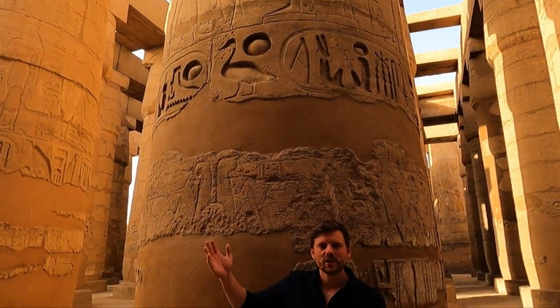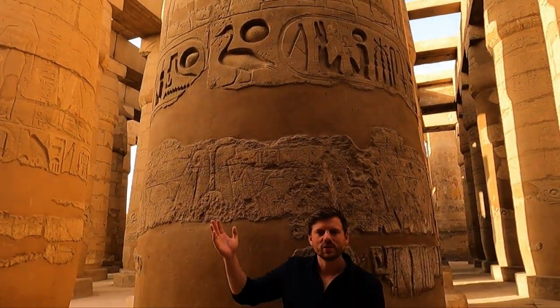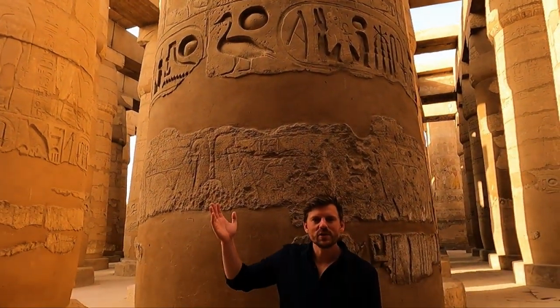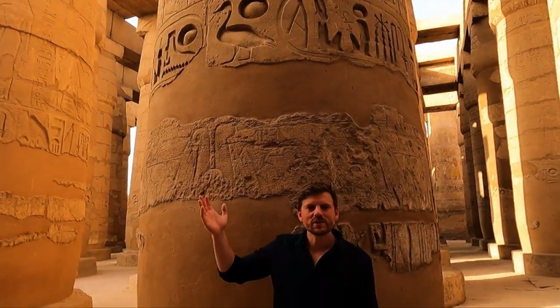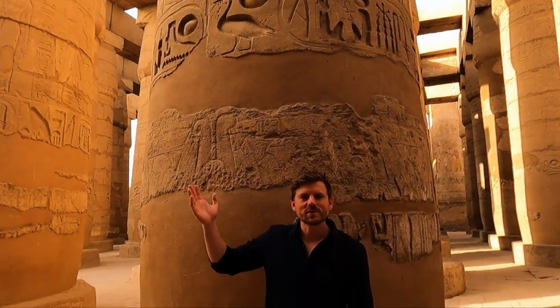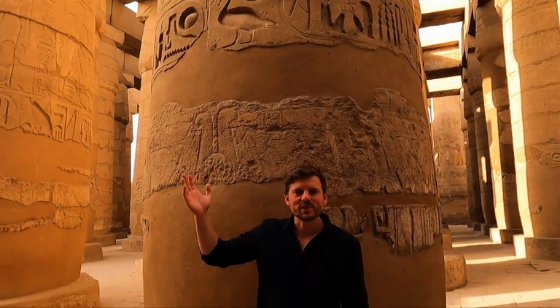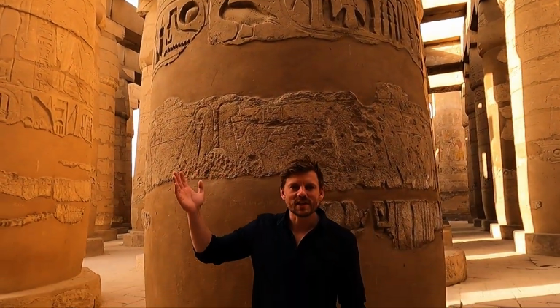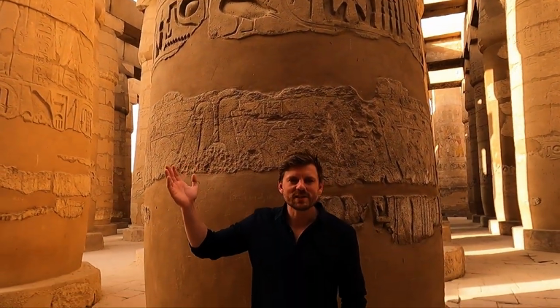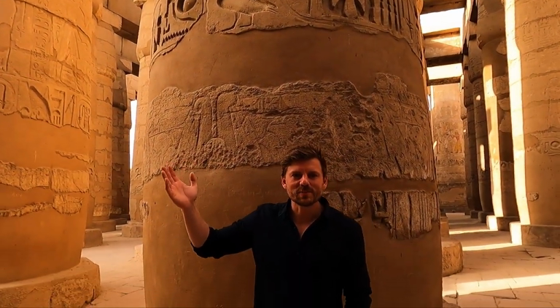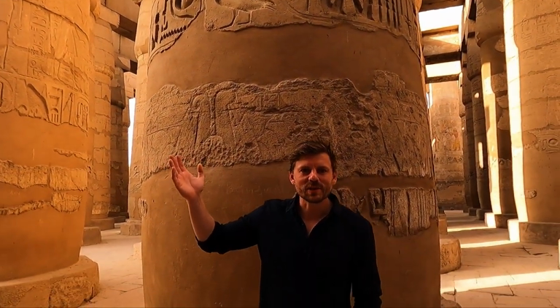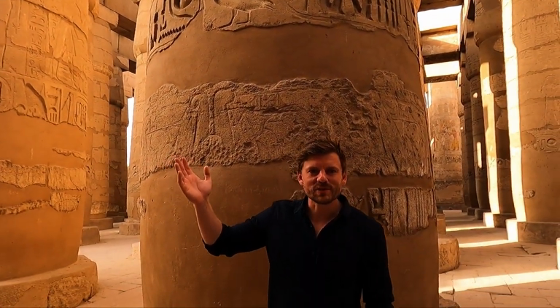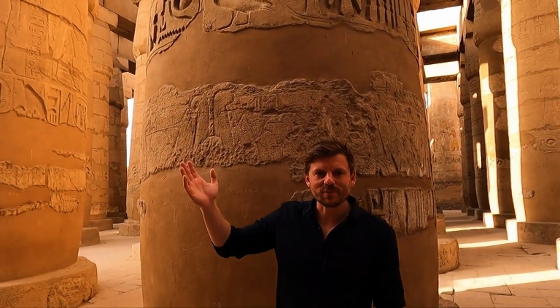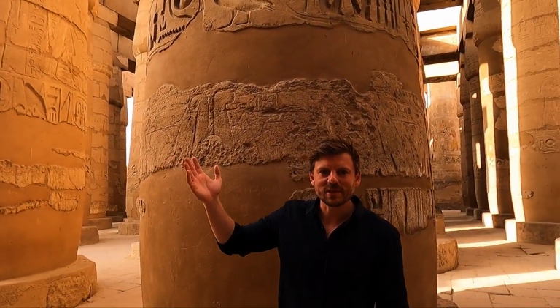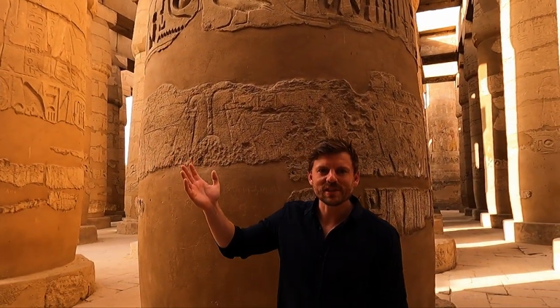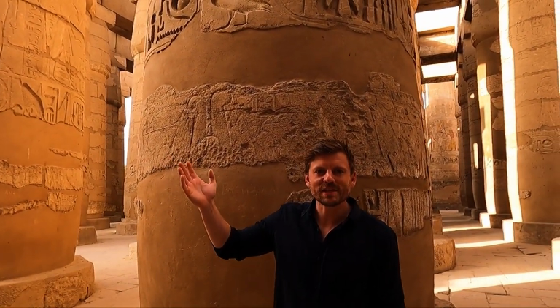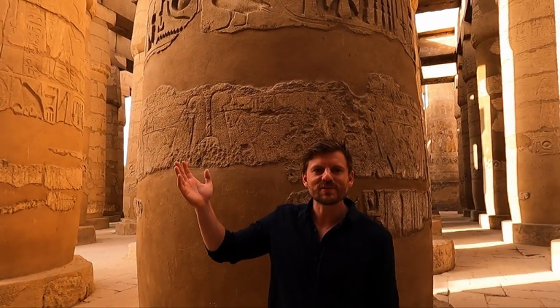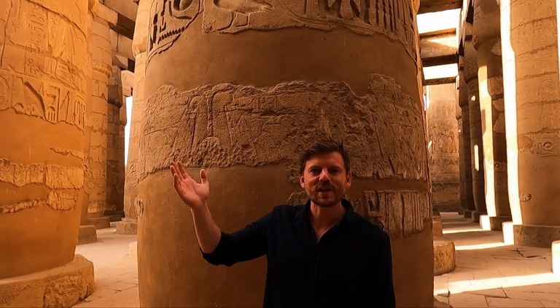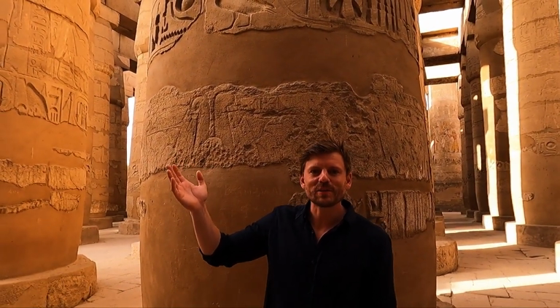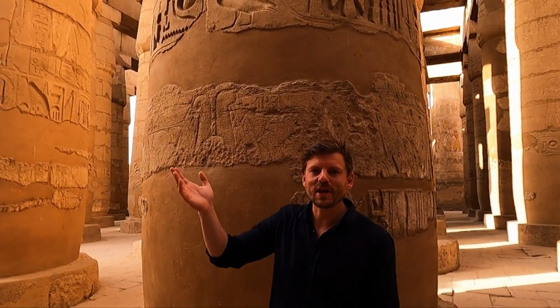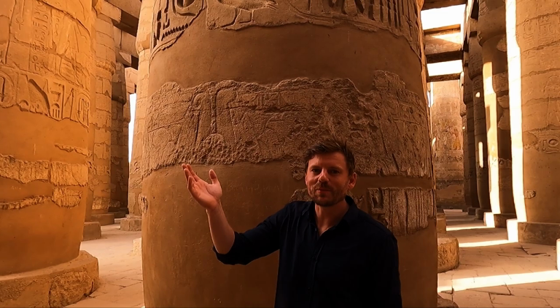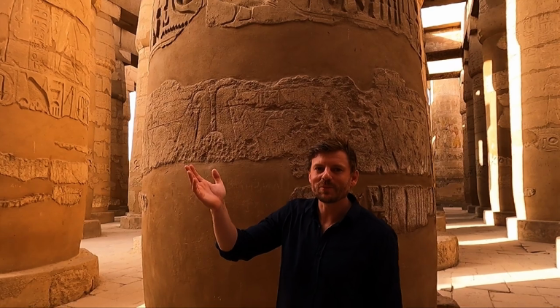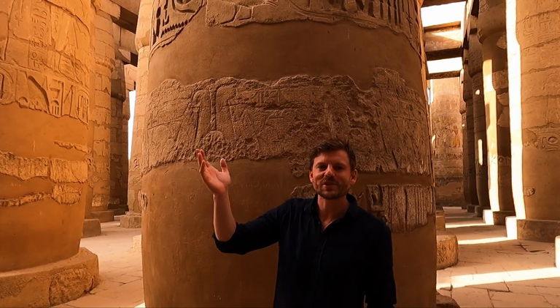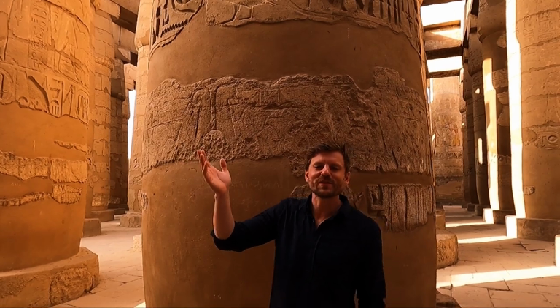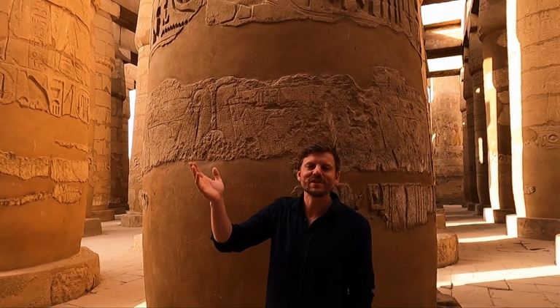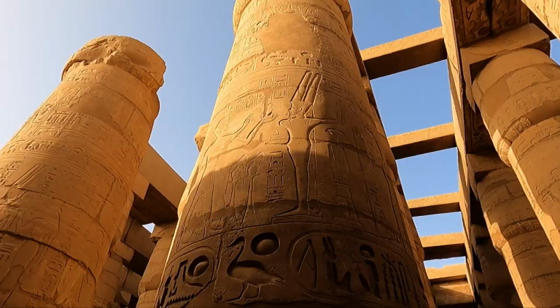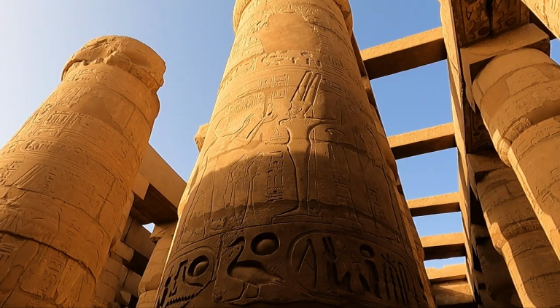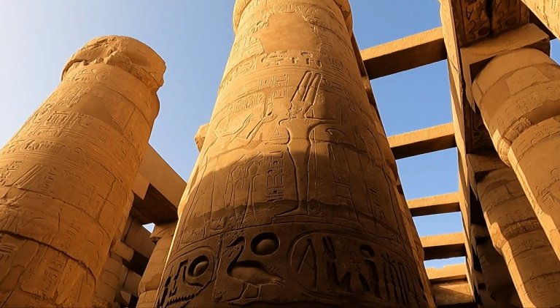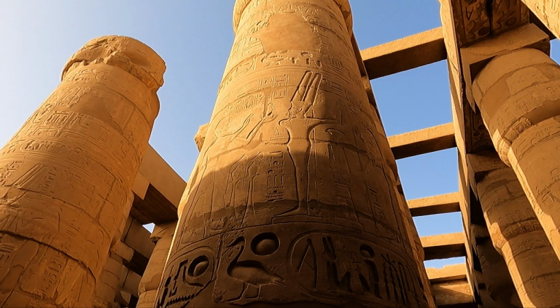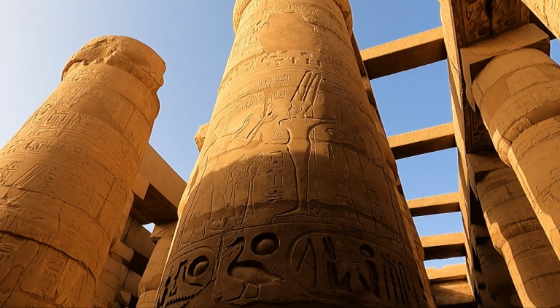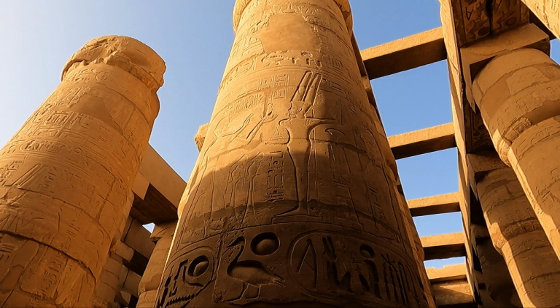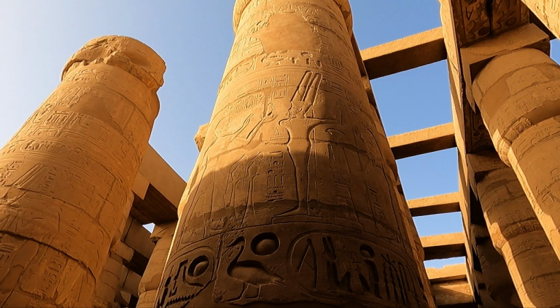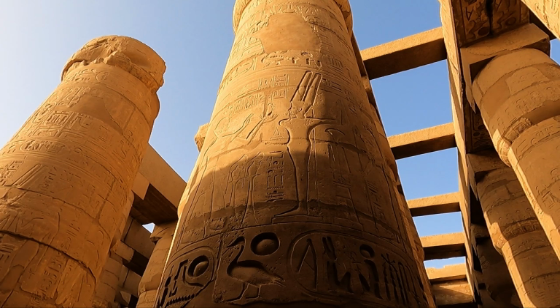You'll notice that some of the later depictions of Amun show him as an ithyphallic man — which is a fancy way of saying he has an erection — representing his association with fertility.